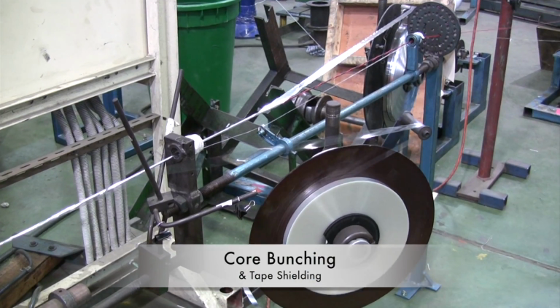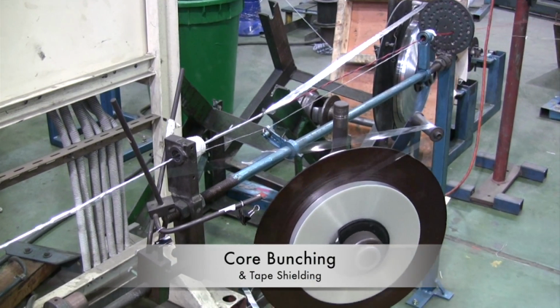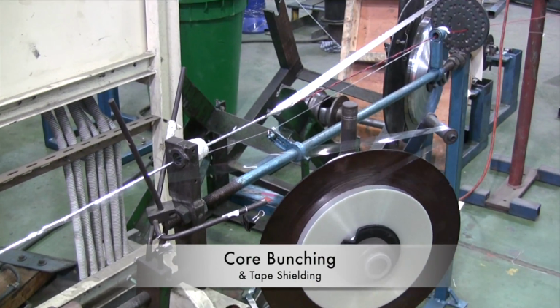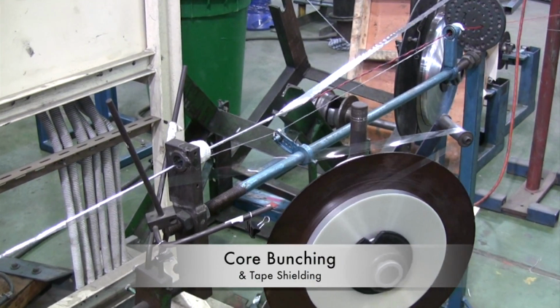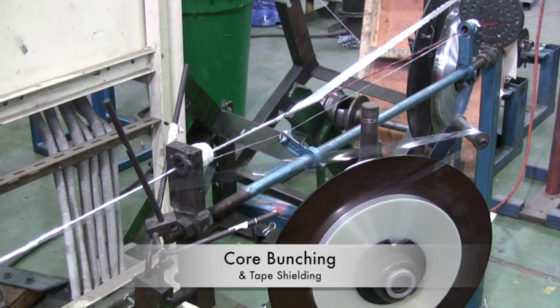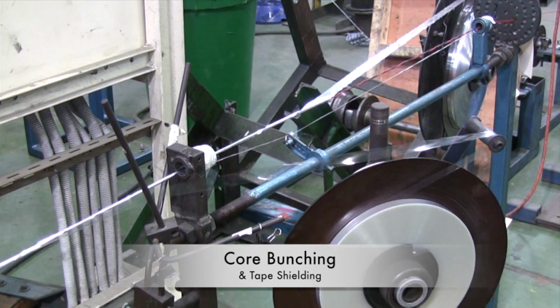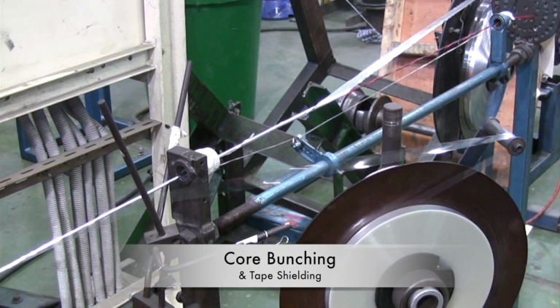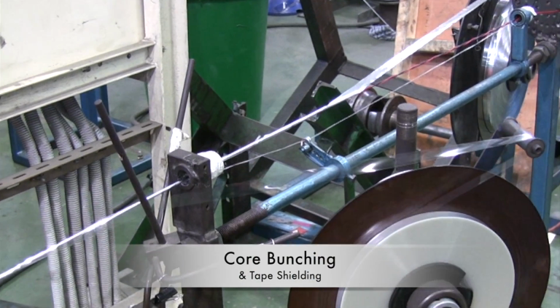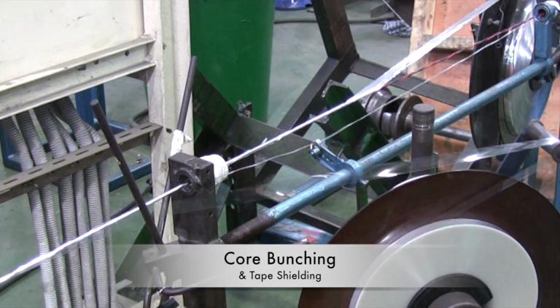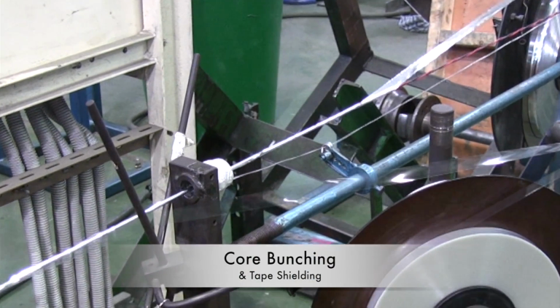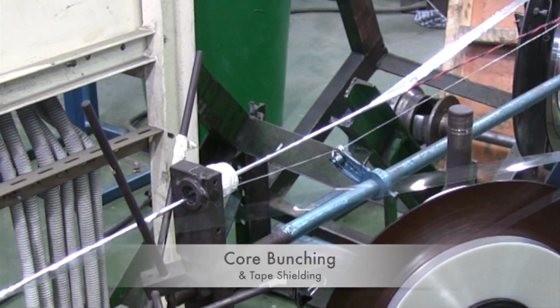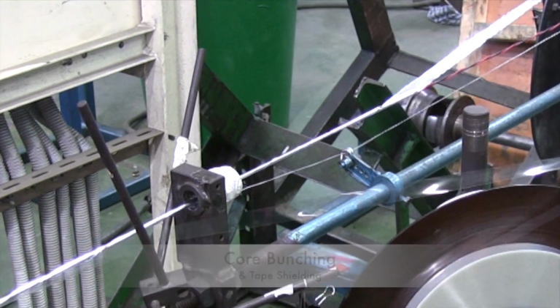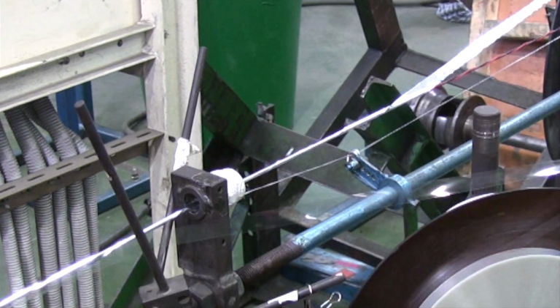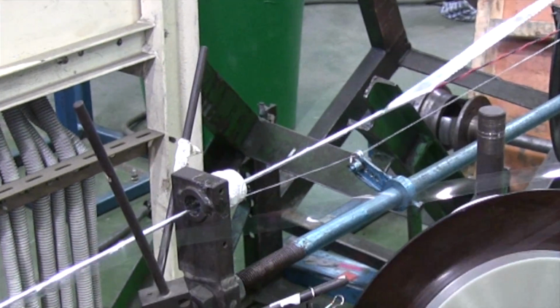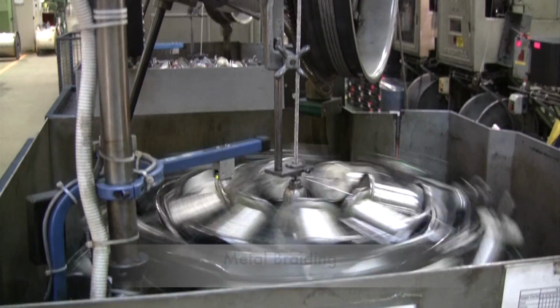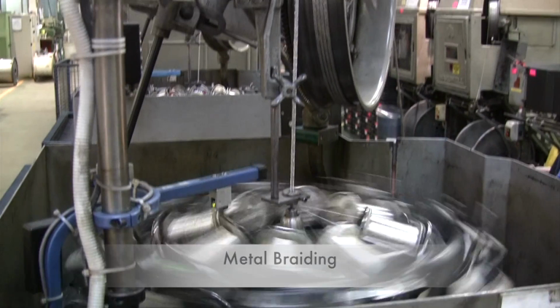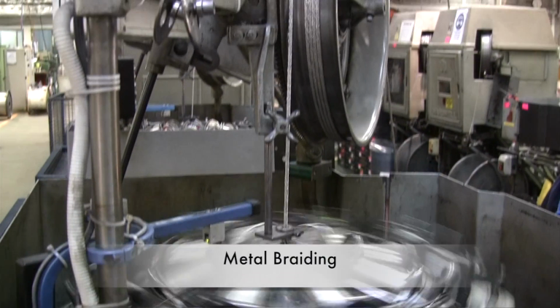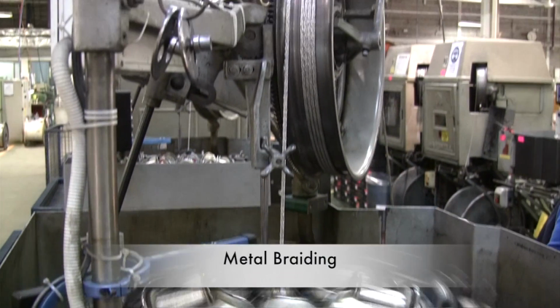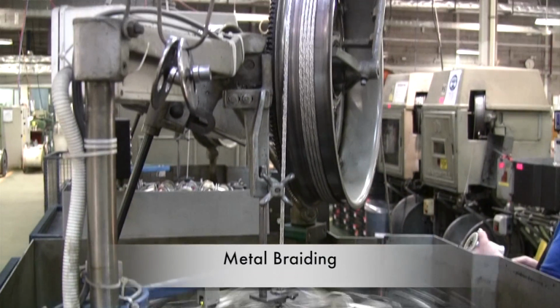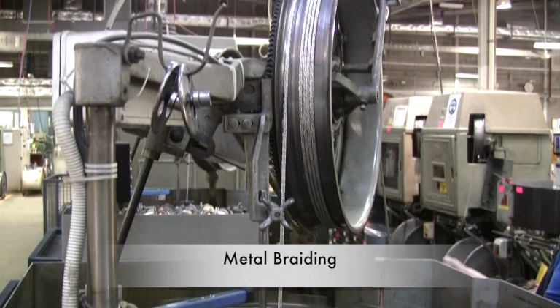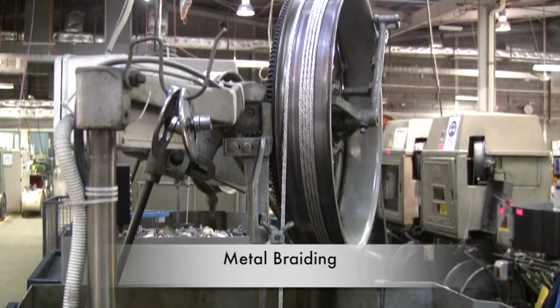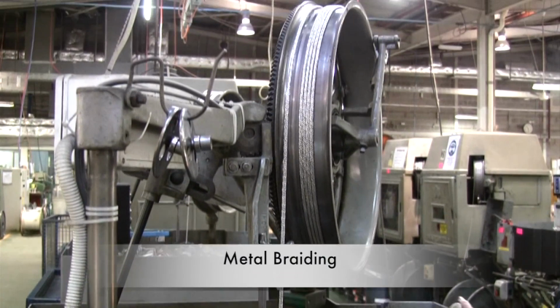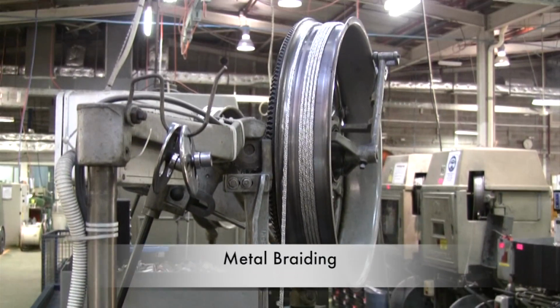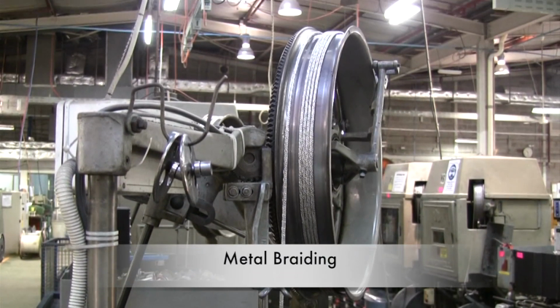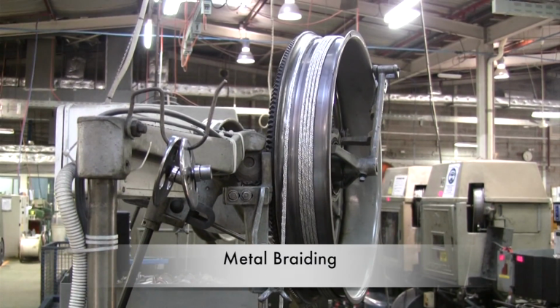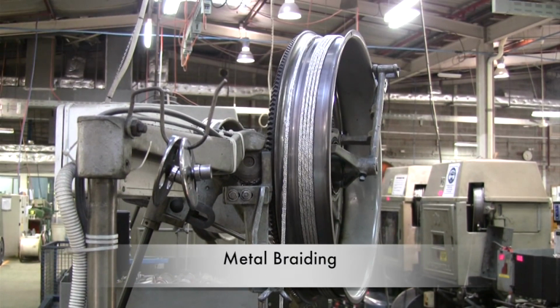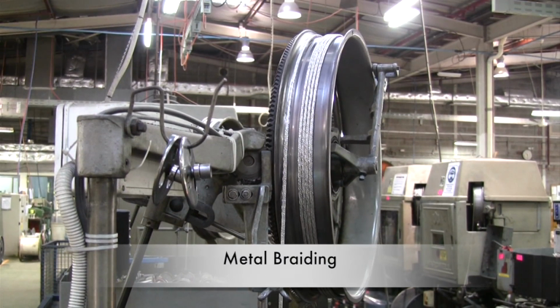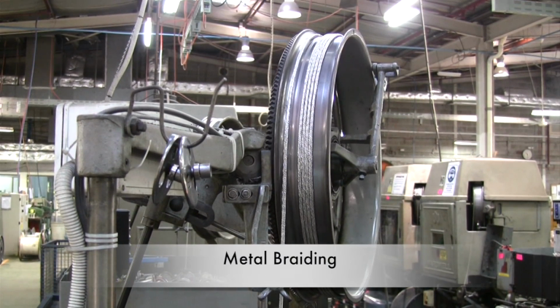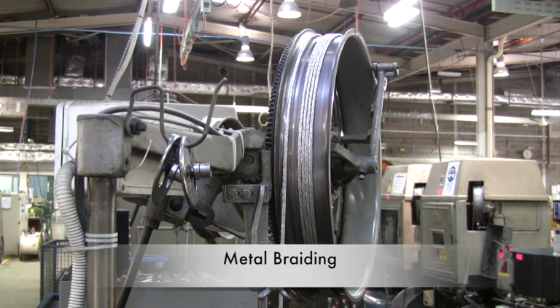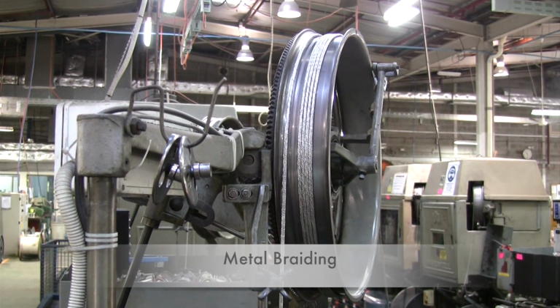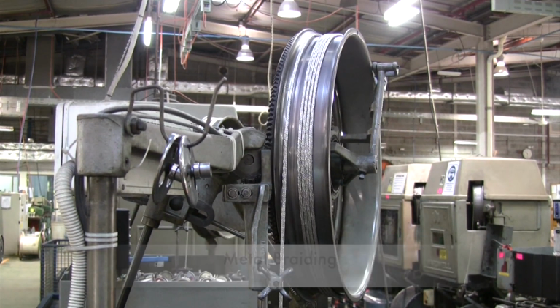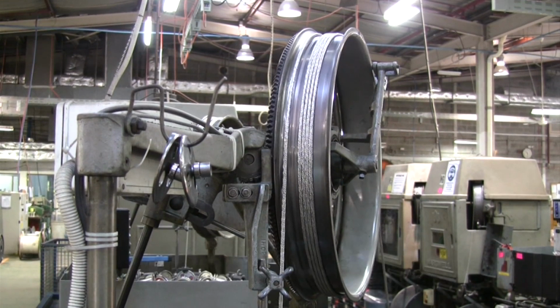In some cases the bunched cores are shielded with tape. In other cases they are braided, either for electromagnetic shielding or mechanical strength.